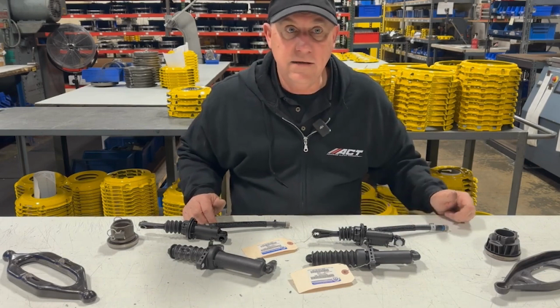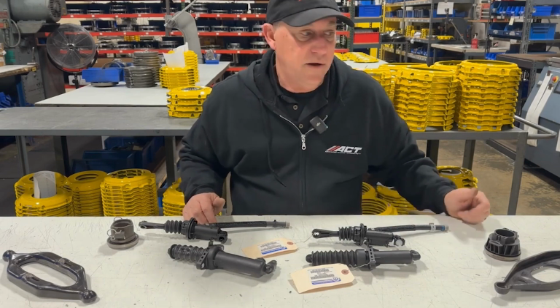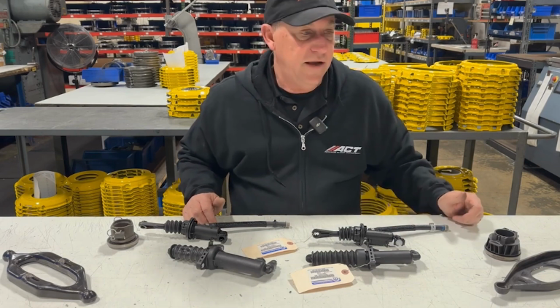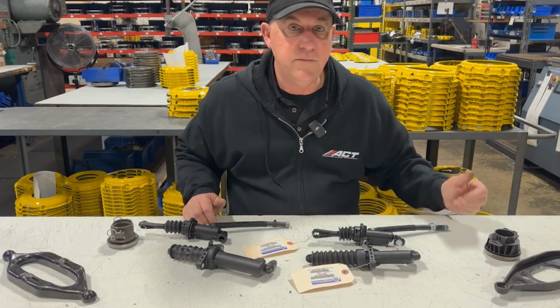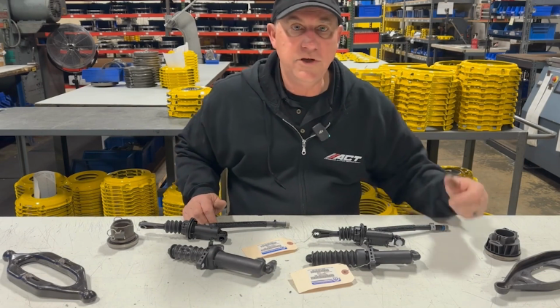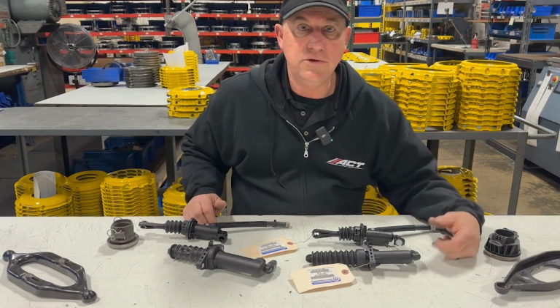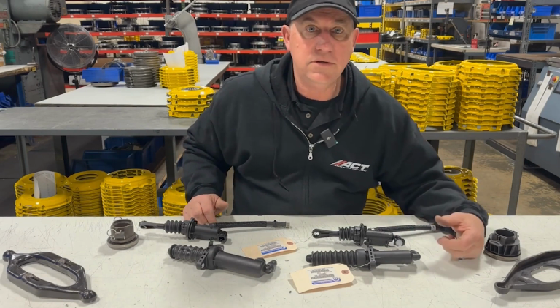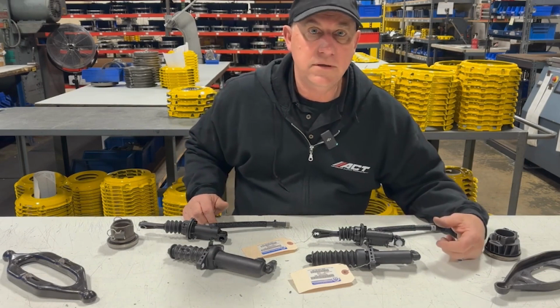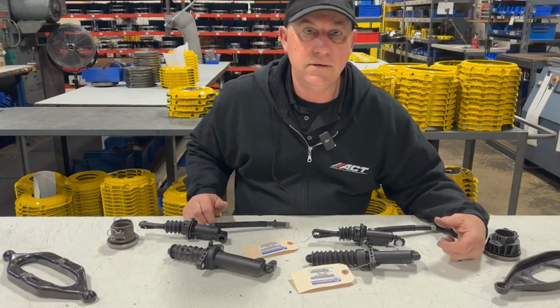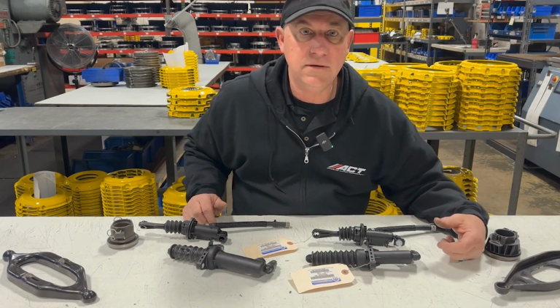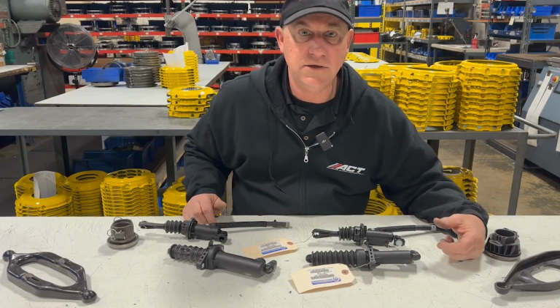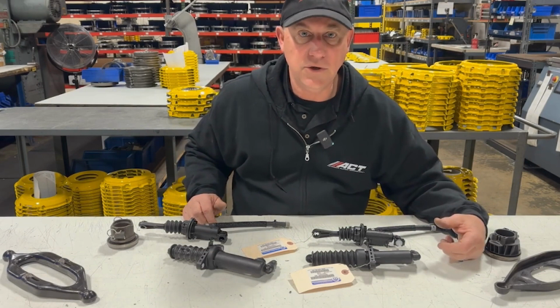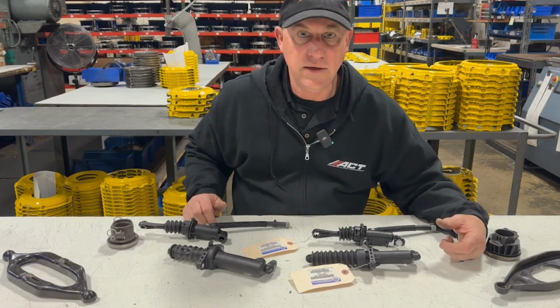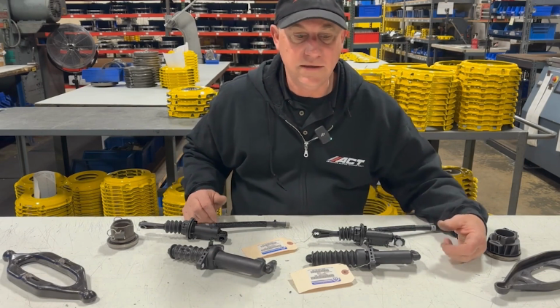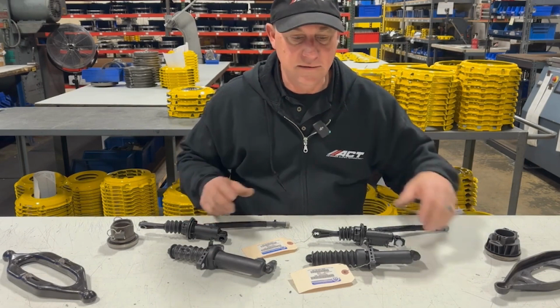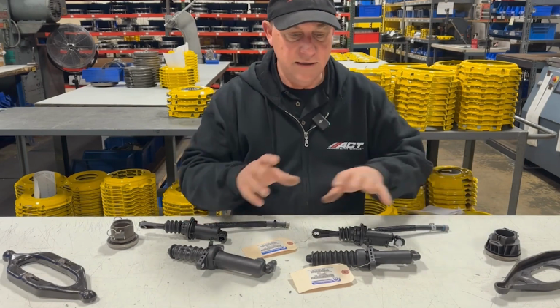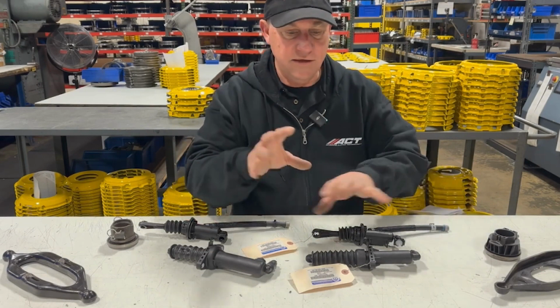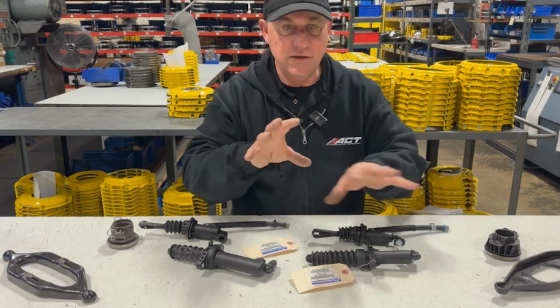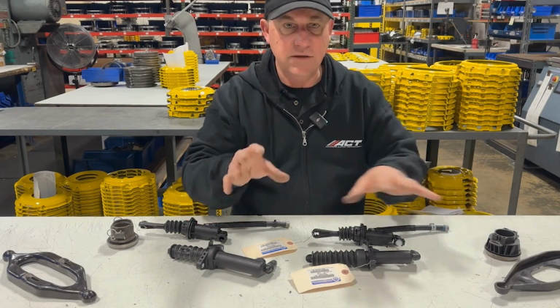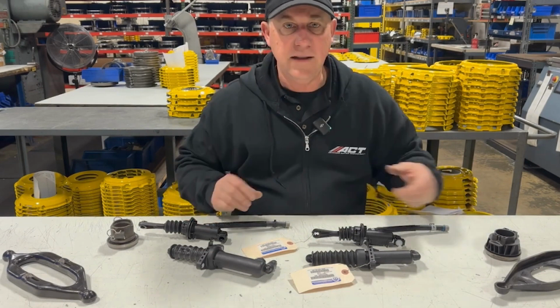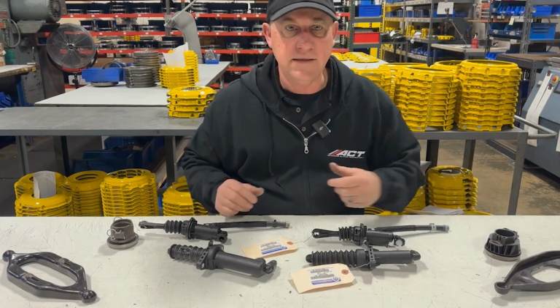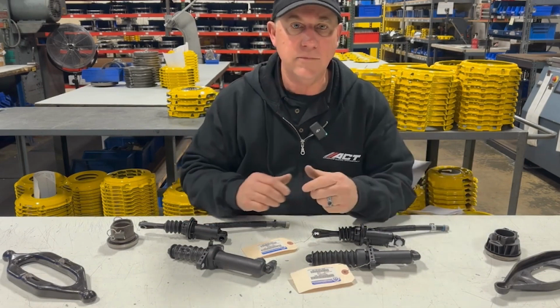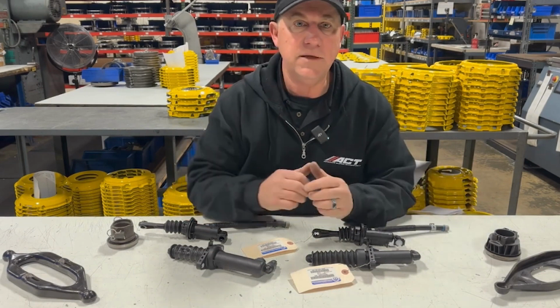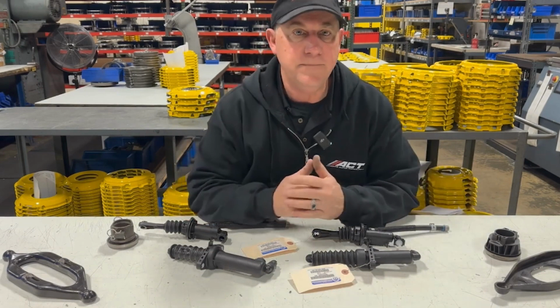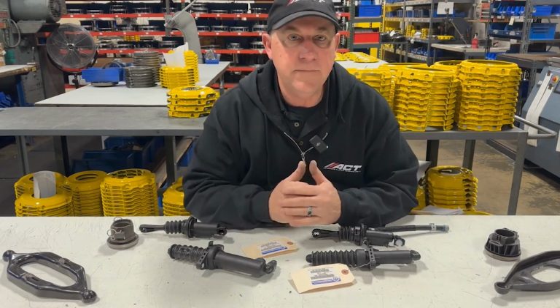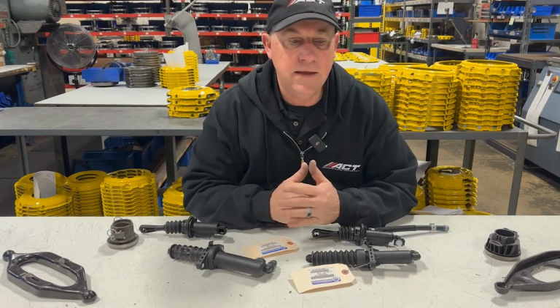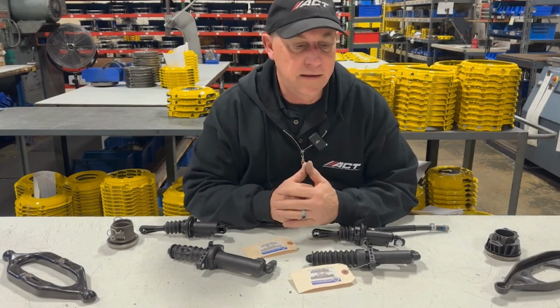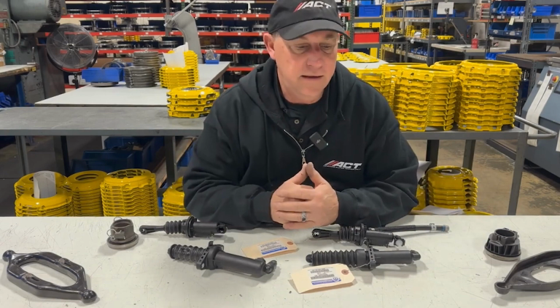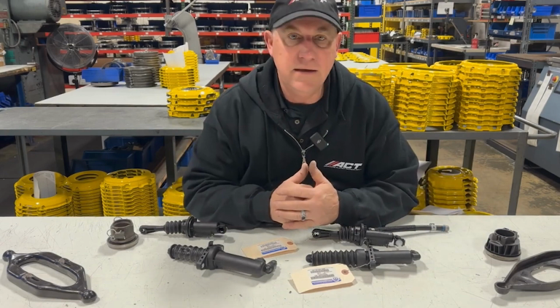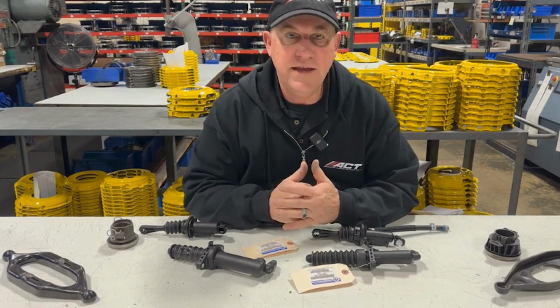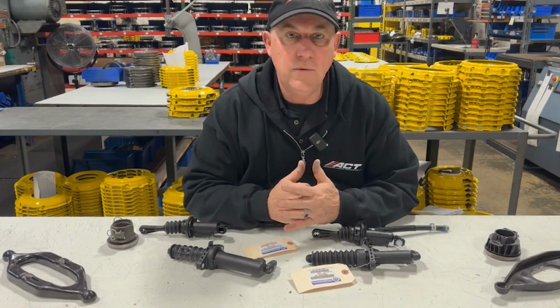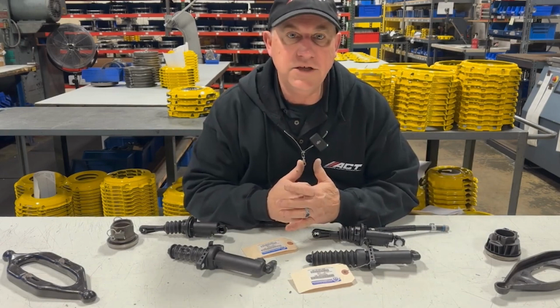I'll probably have some pictures showing the difference in the pedal assembly. Thanks for watching.